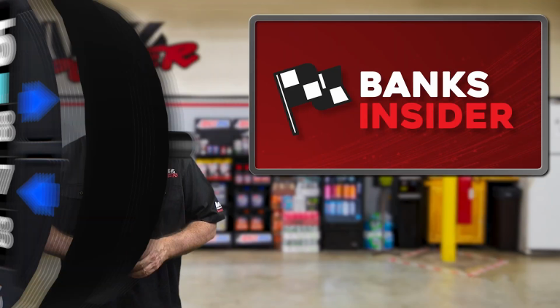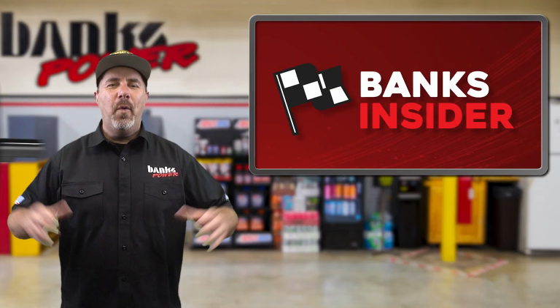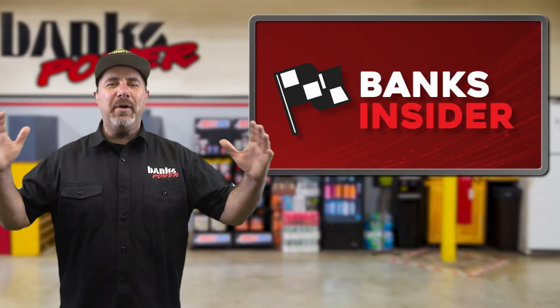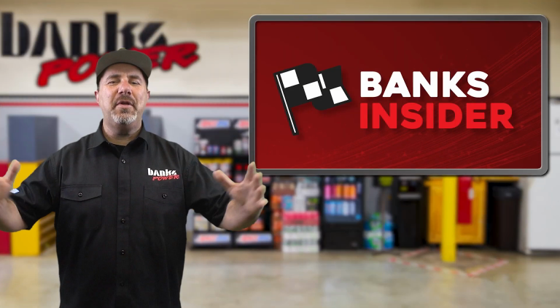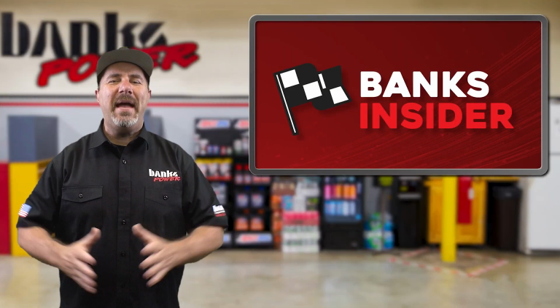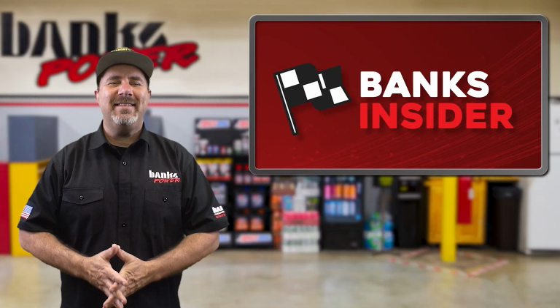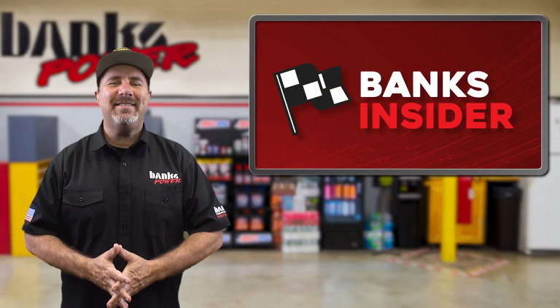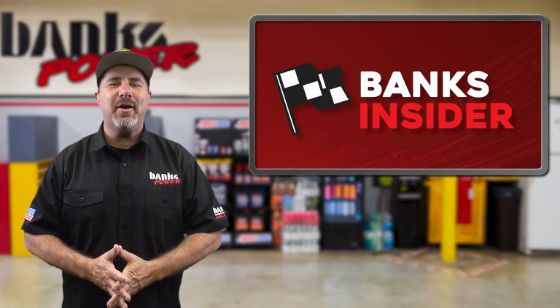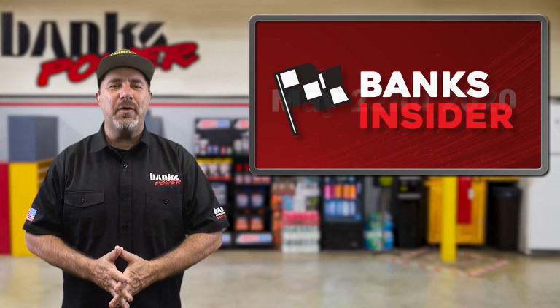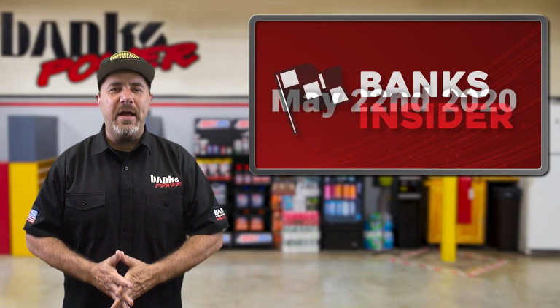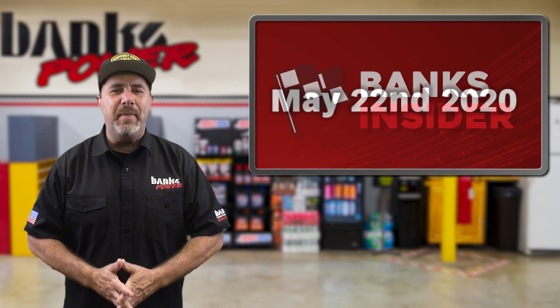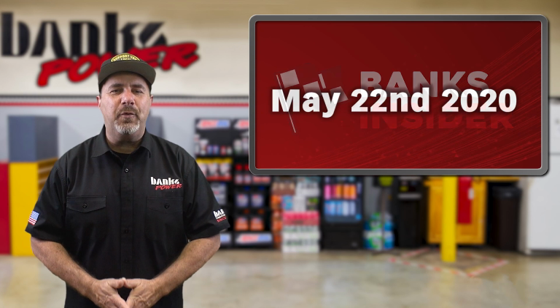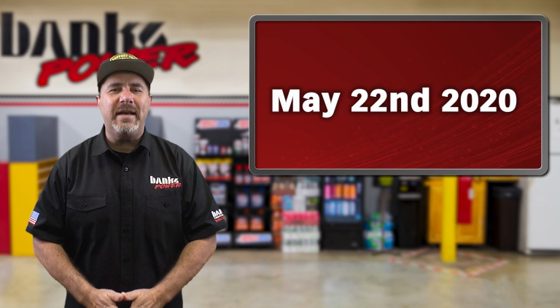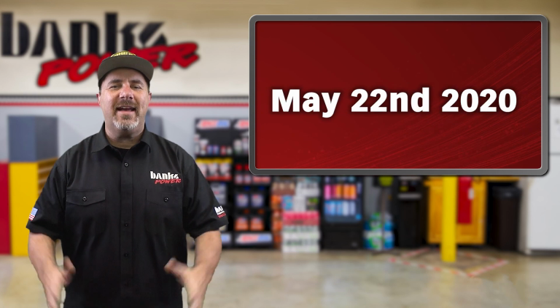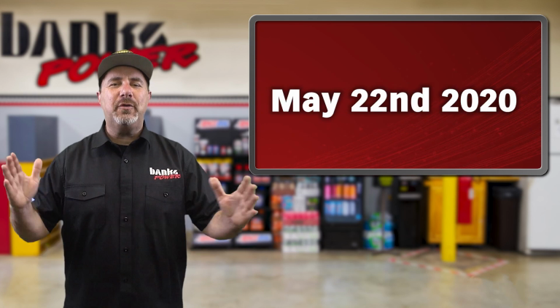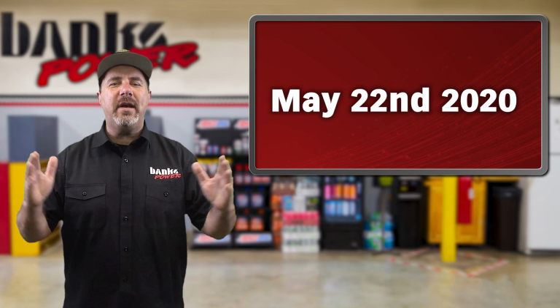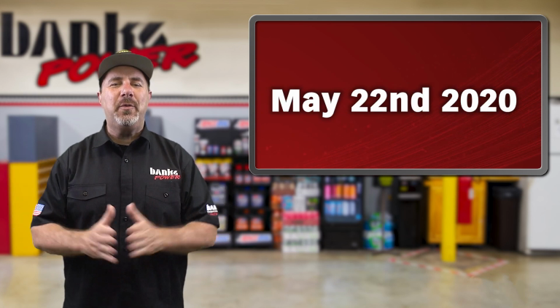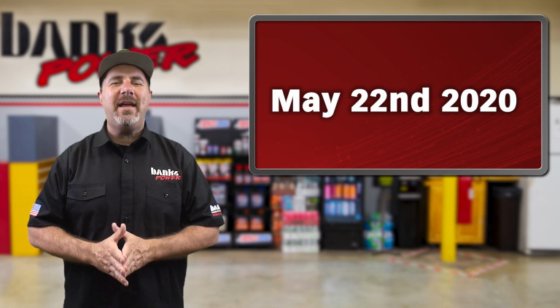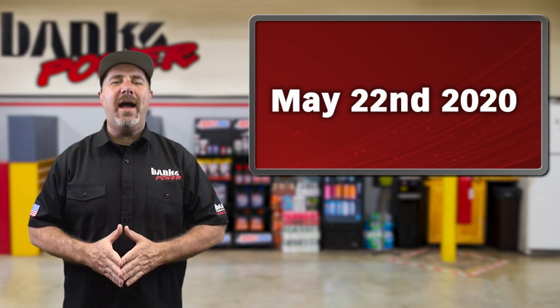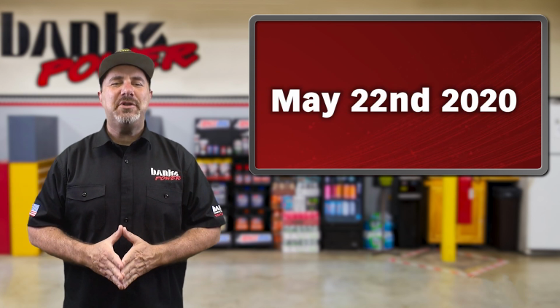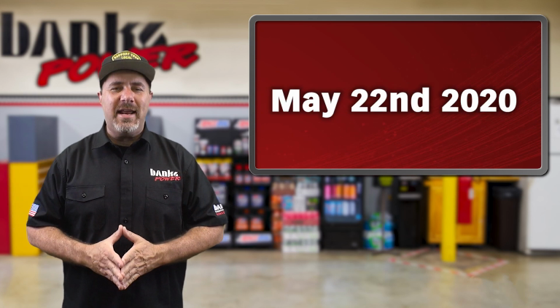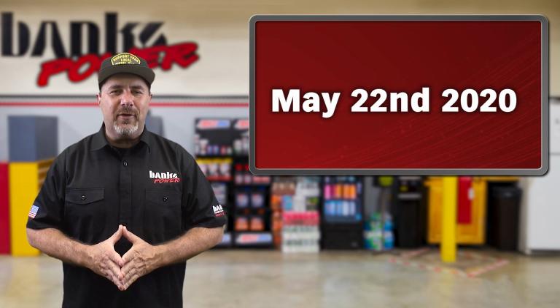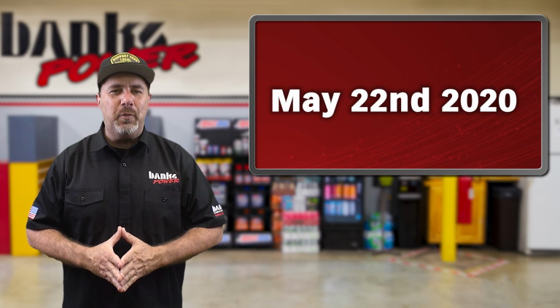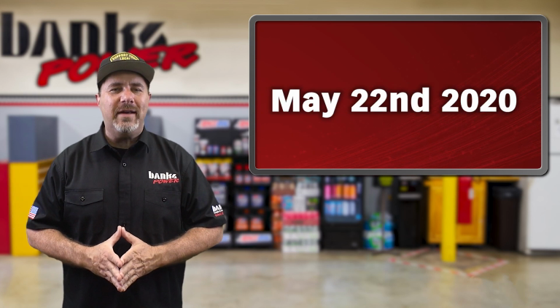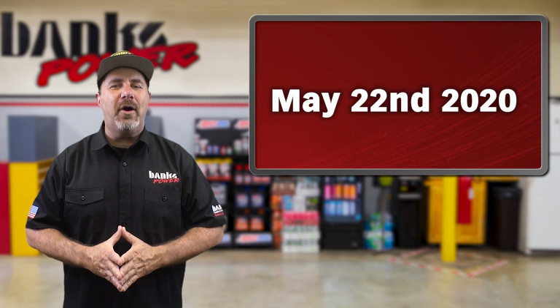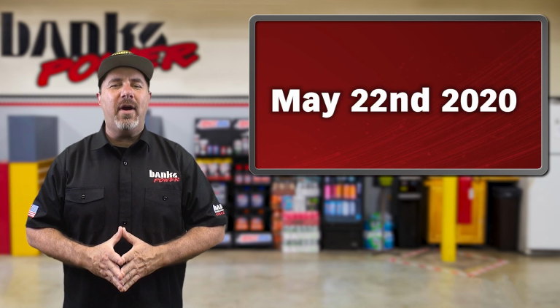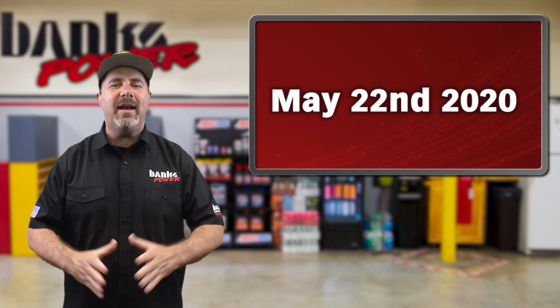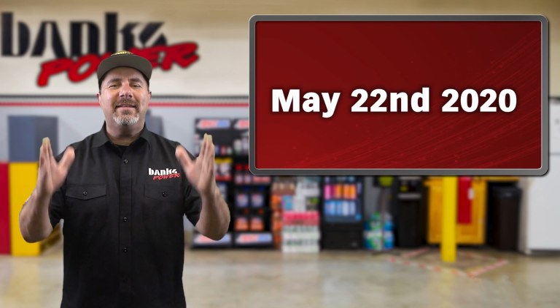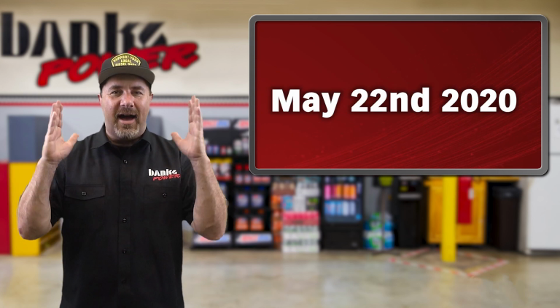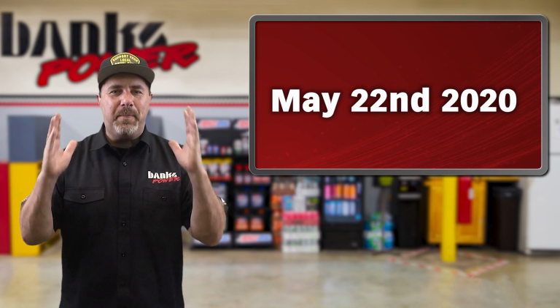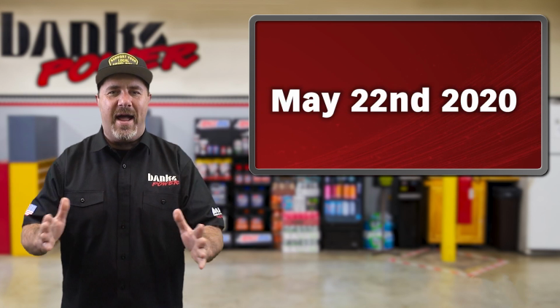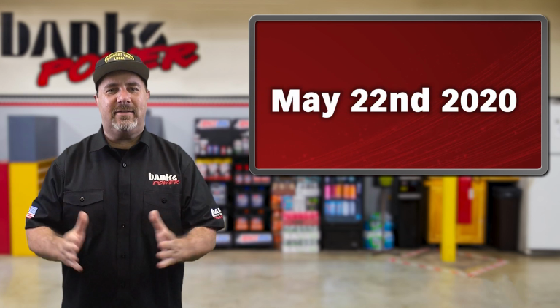Welcome to the Banks Insider for the week of May 22nd, 2020. I'm Jay and here's what's going on inside Banks.